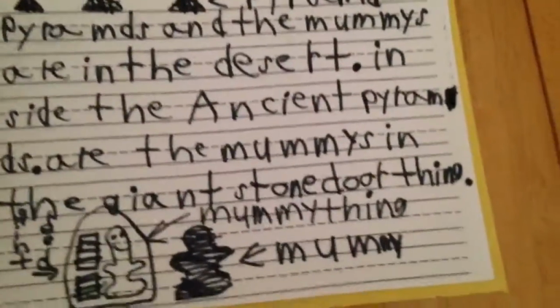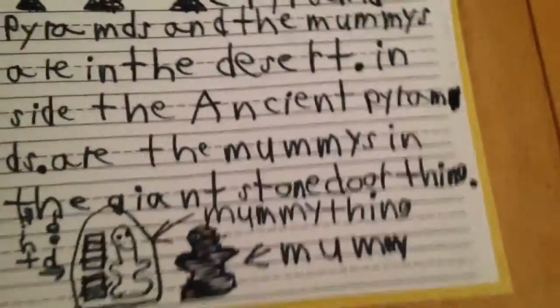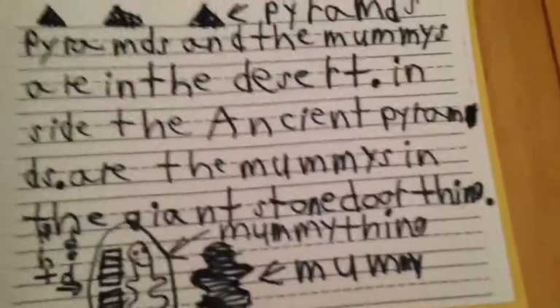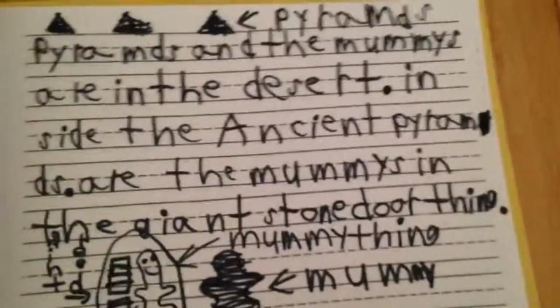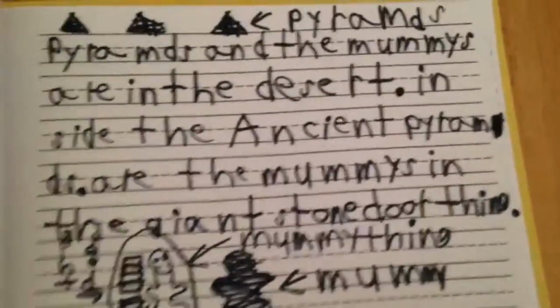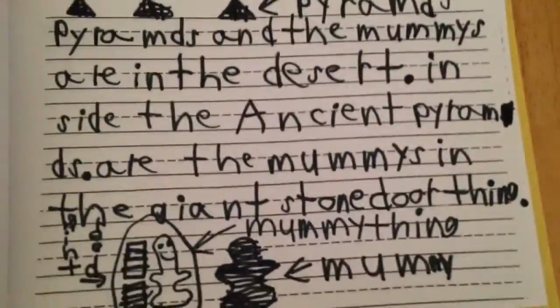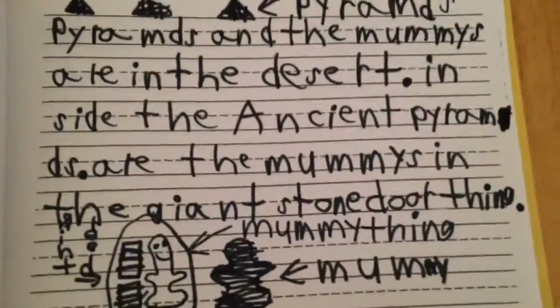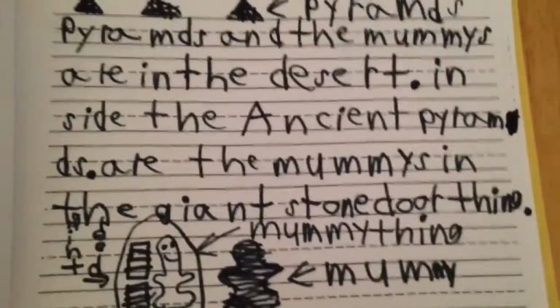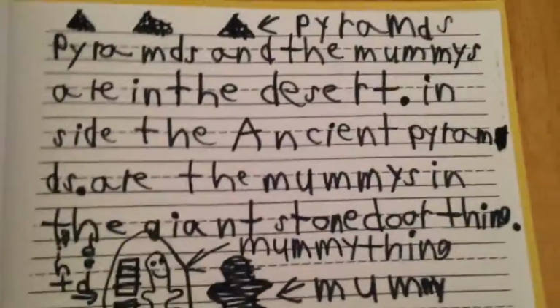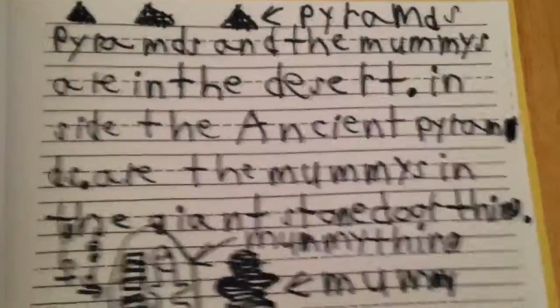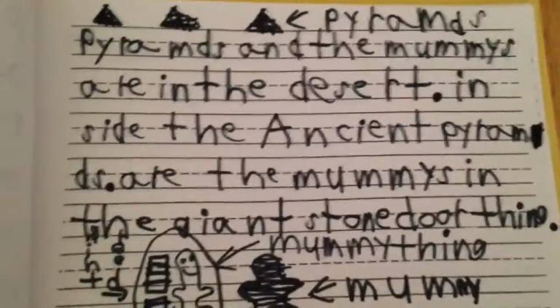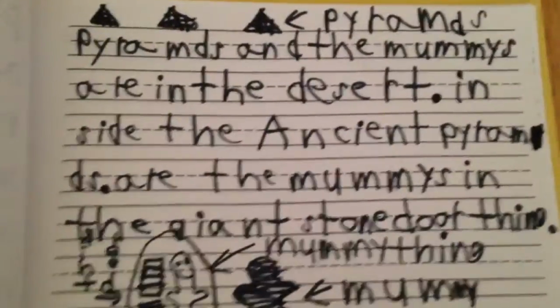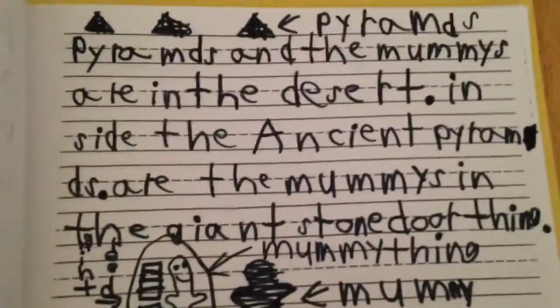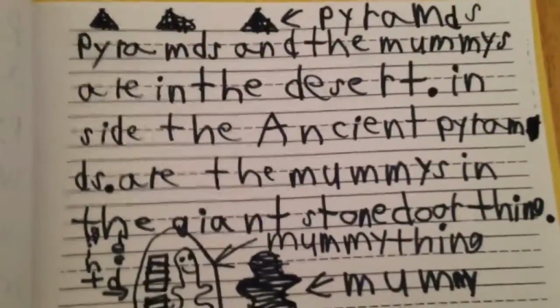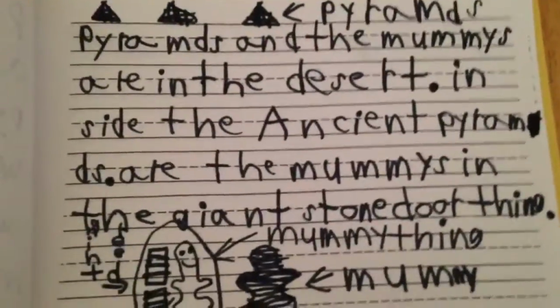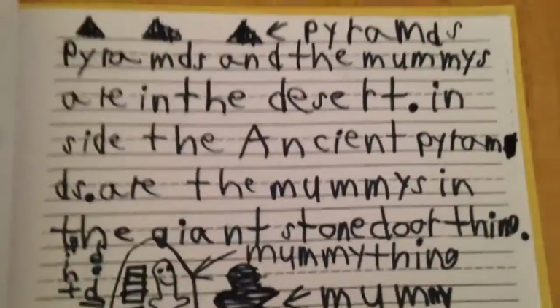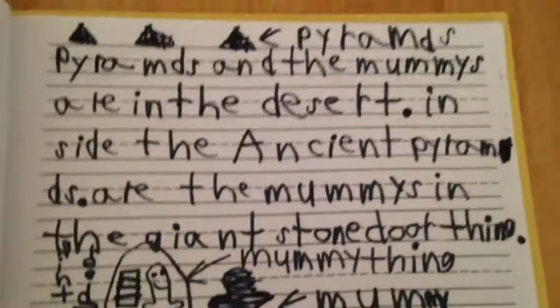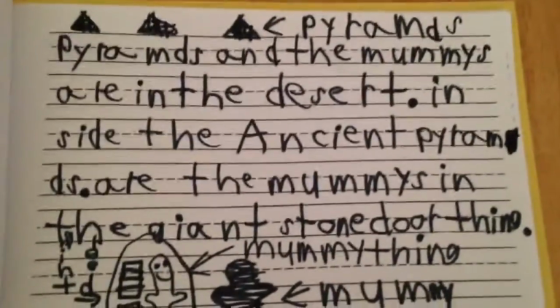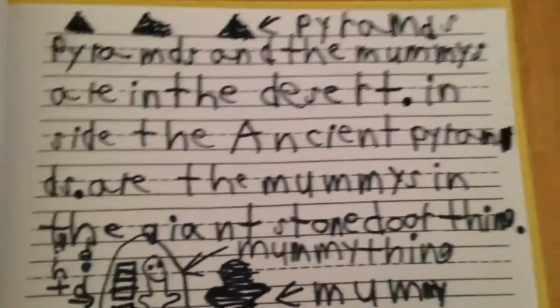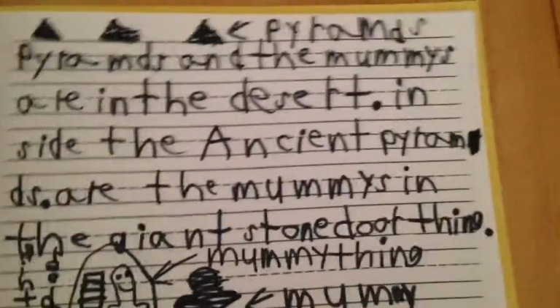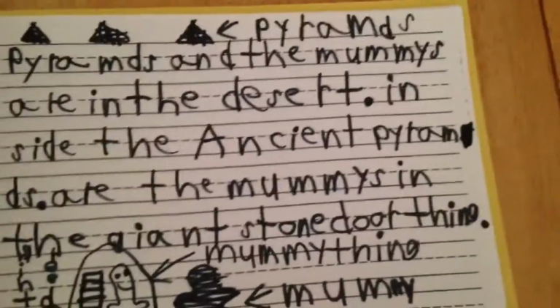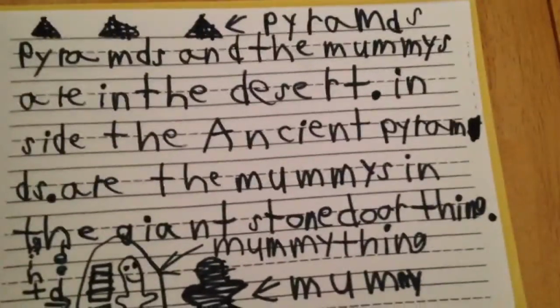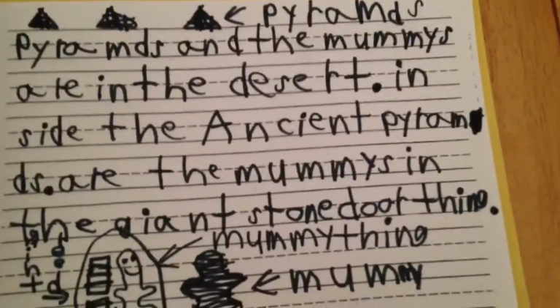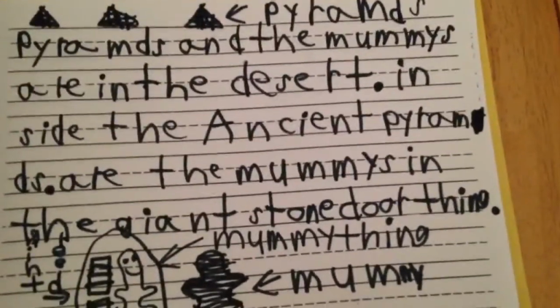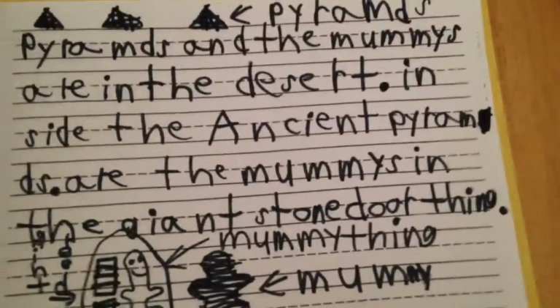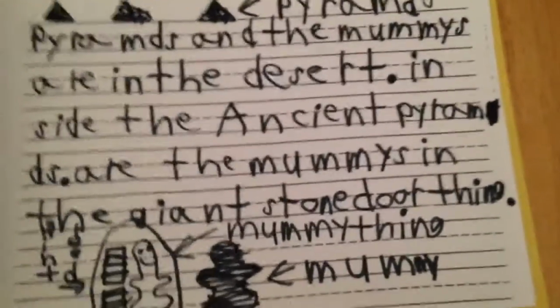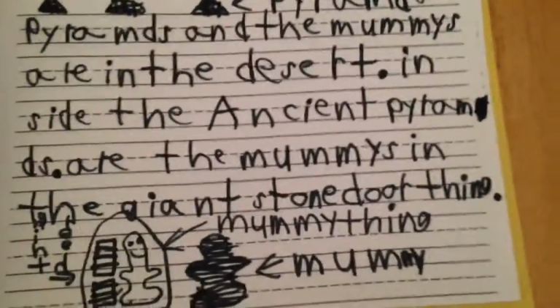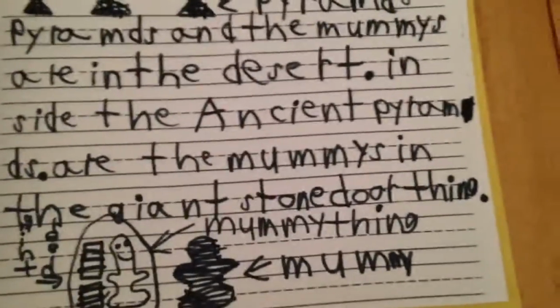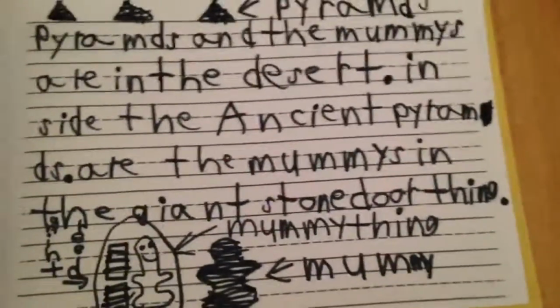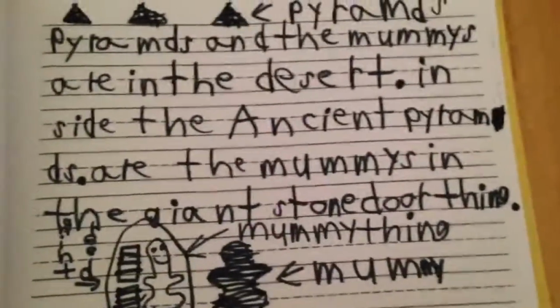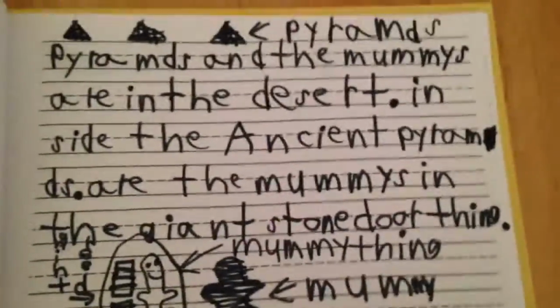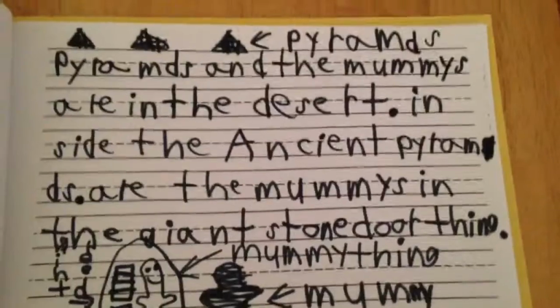It's a coffin. It's basically just a coffin. Sarcophagus — I'm pretty sure it's called sarcophagus.